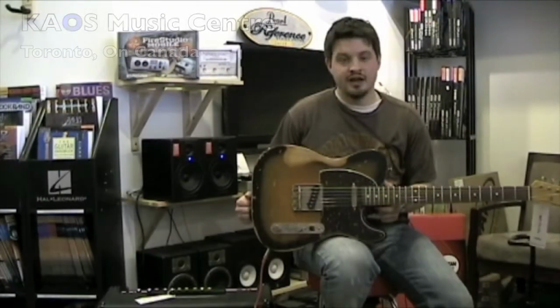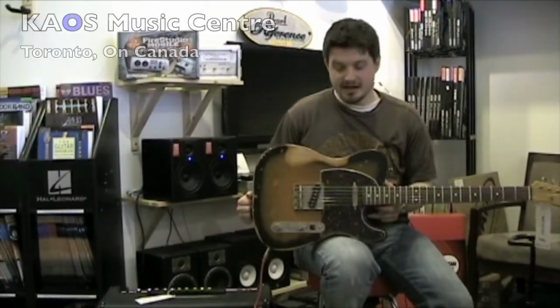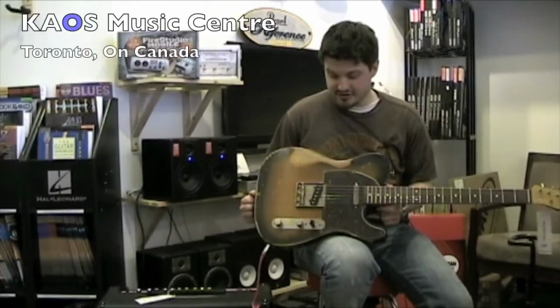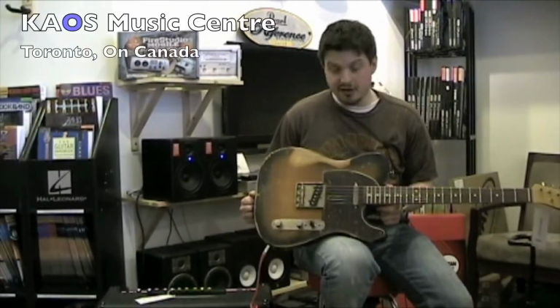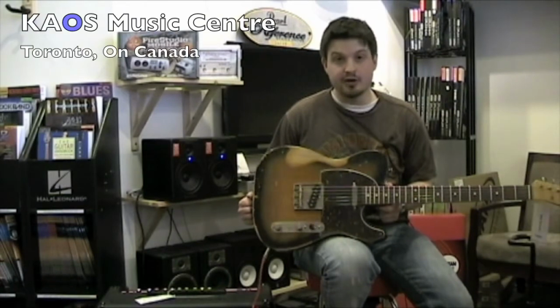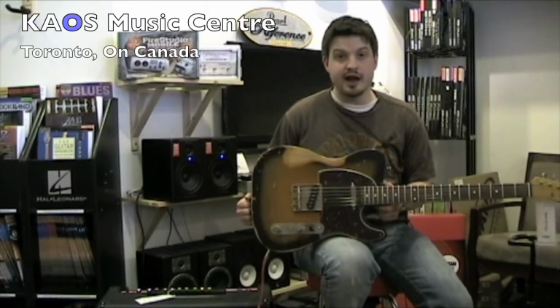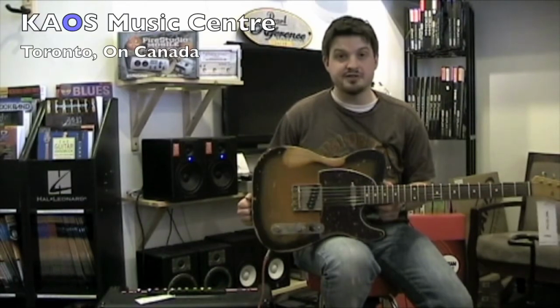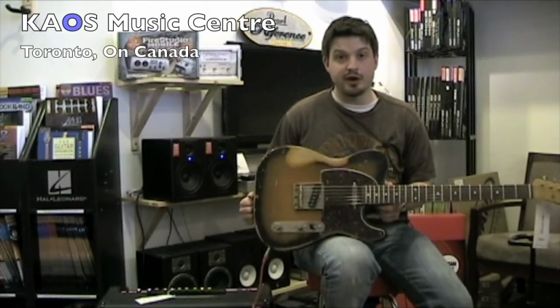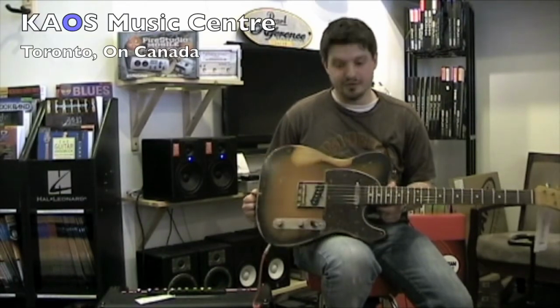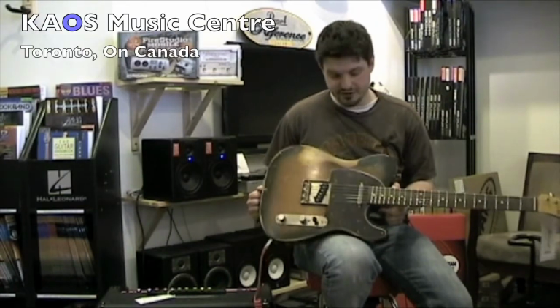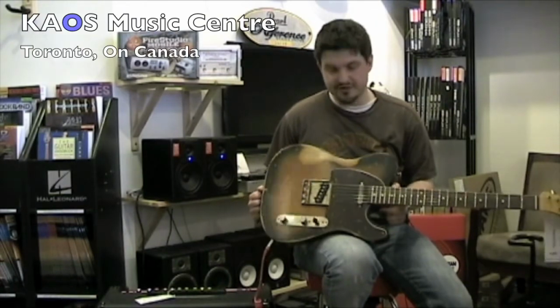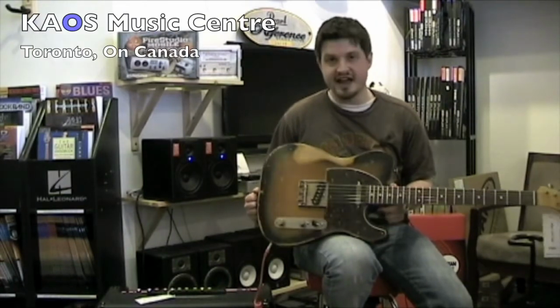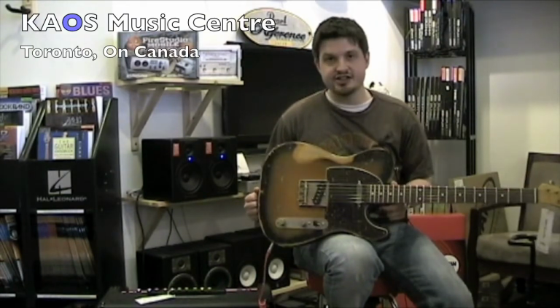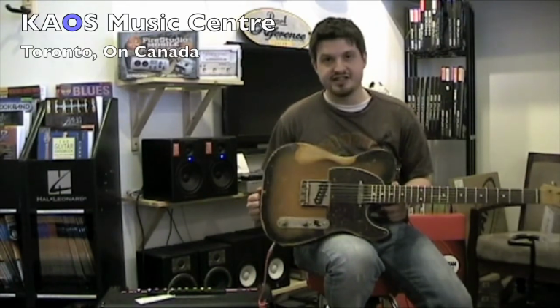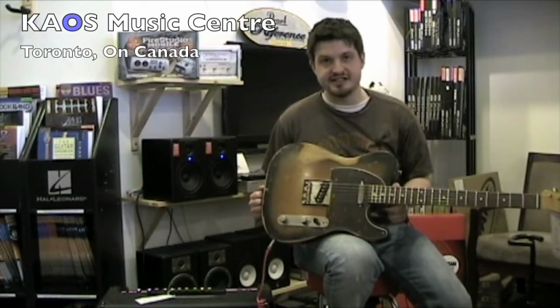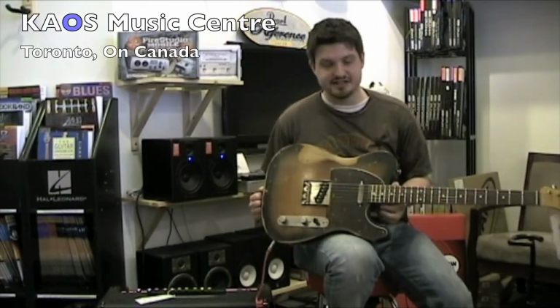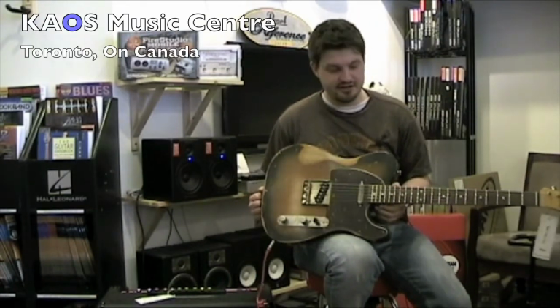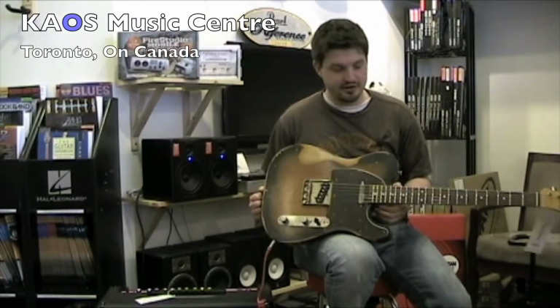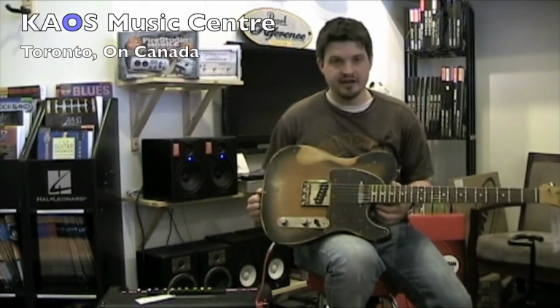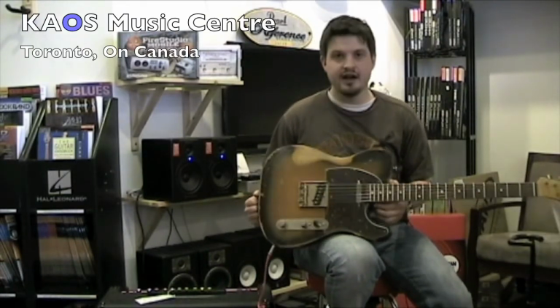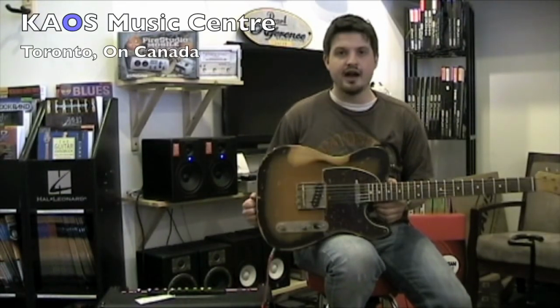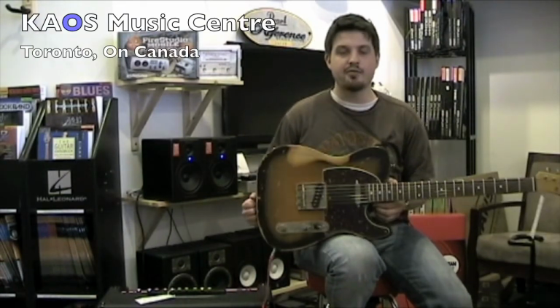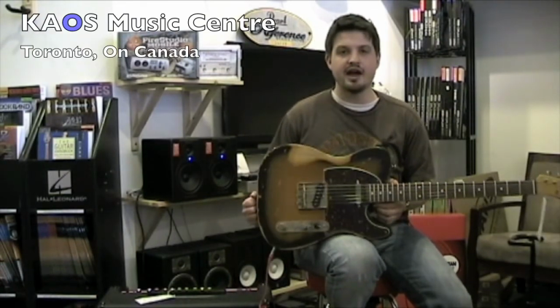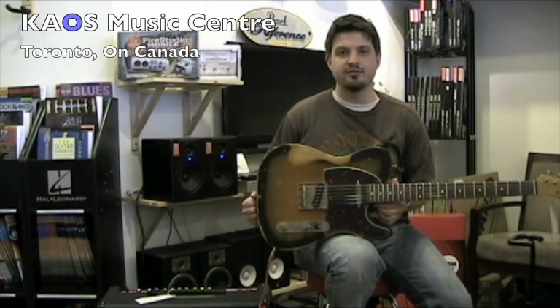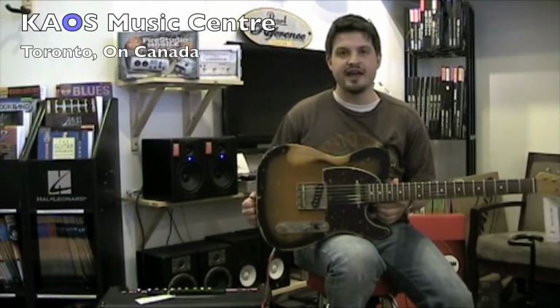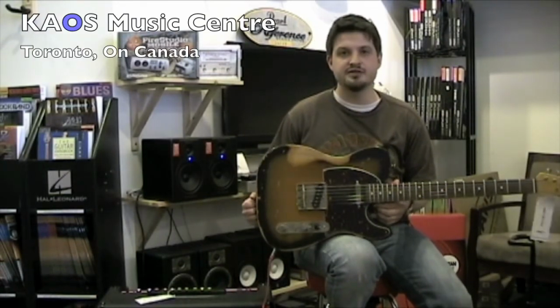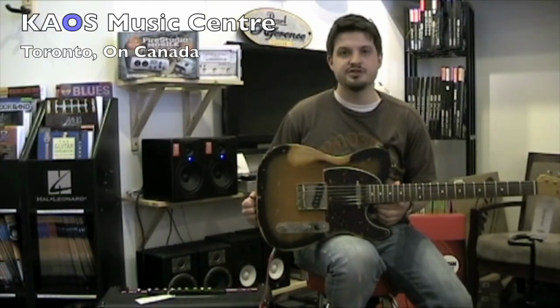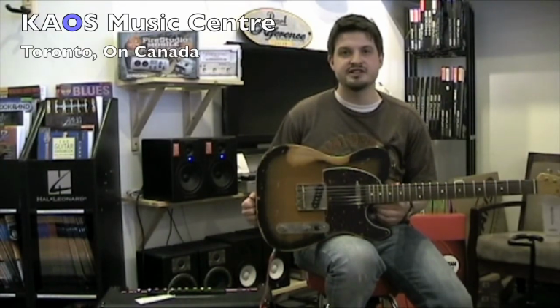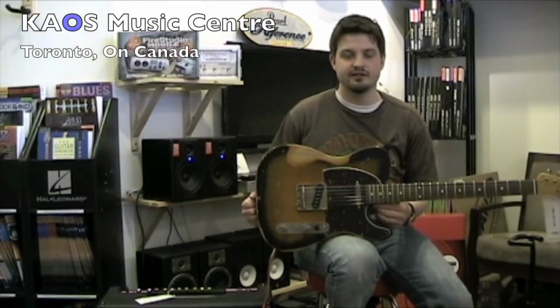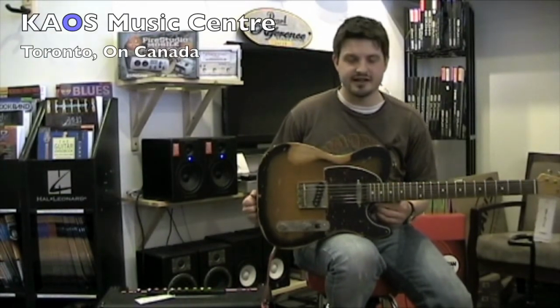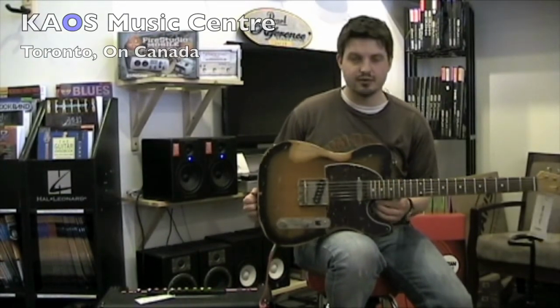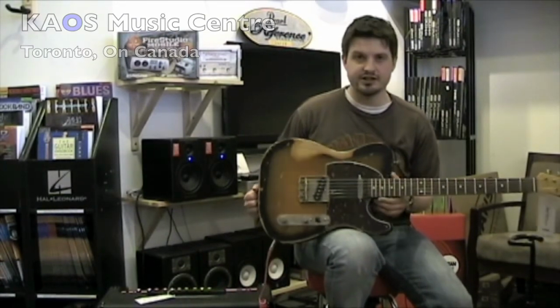So that about wraps up our review of the Nash T63. I'm Ryan from Chaos Music Center. Thanks for watching.